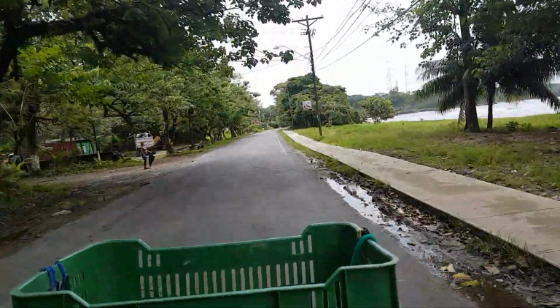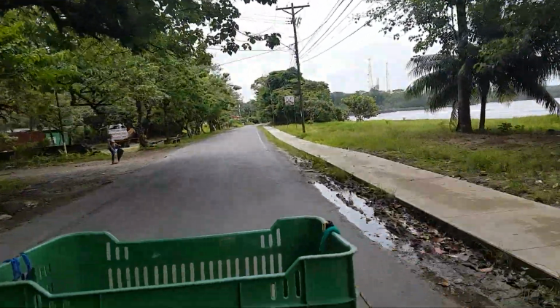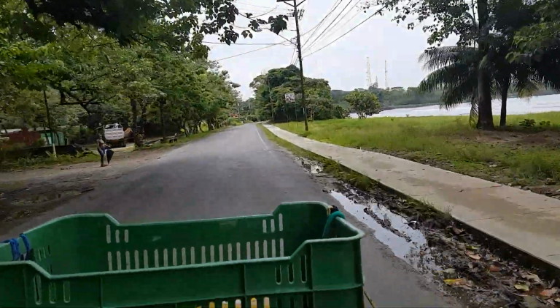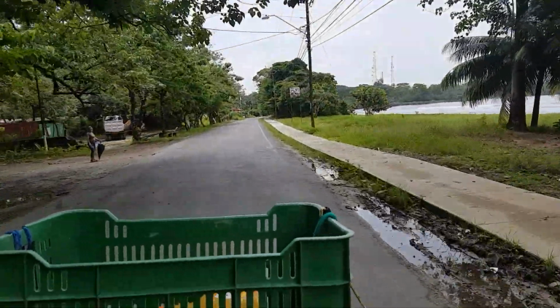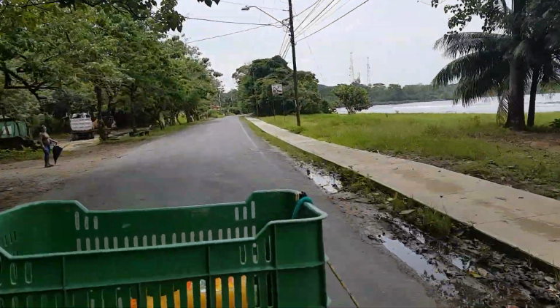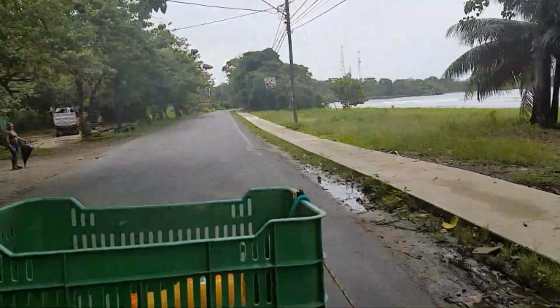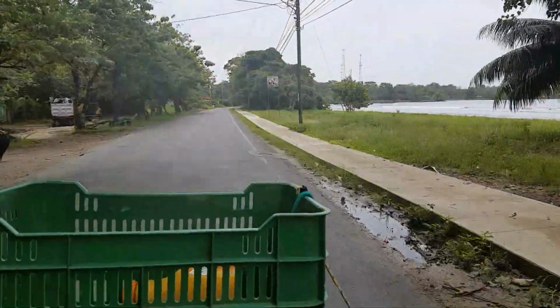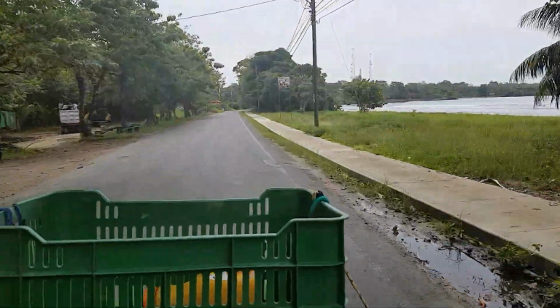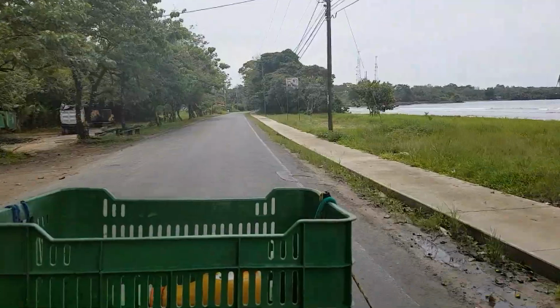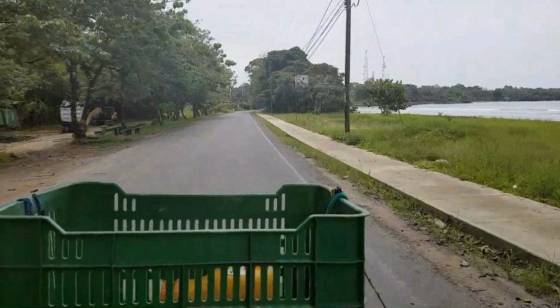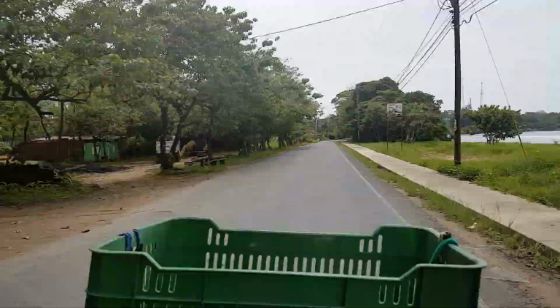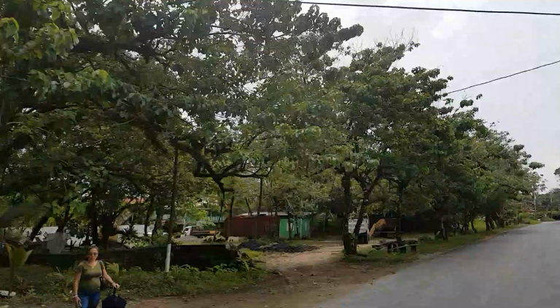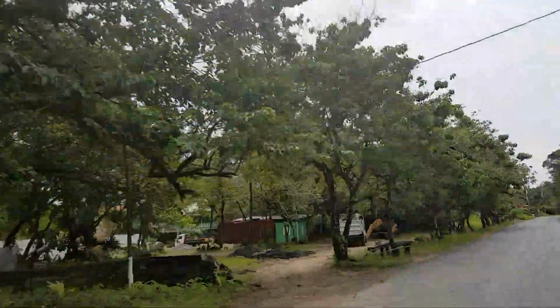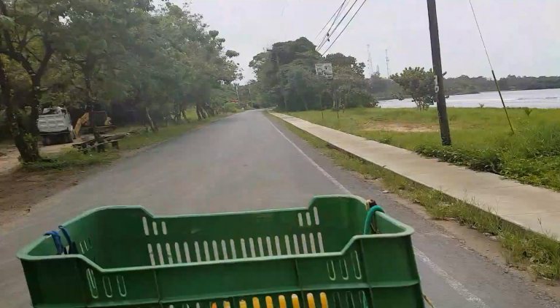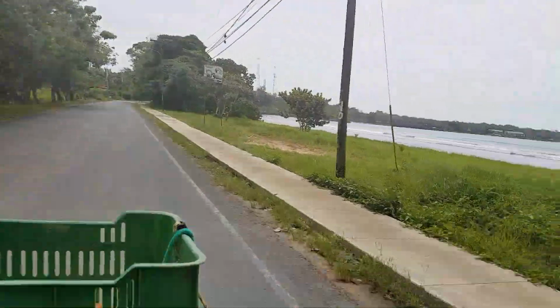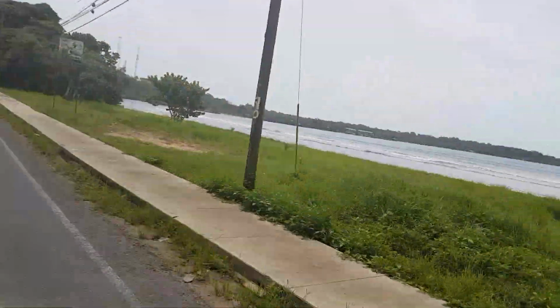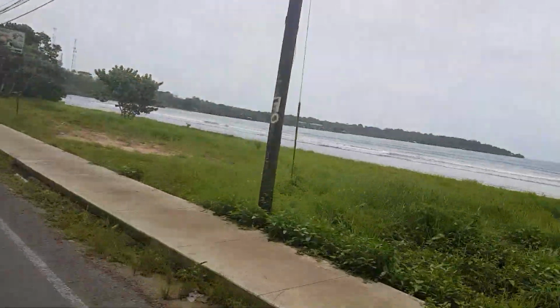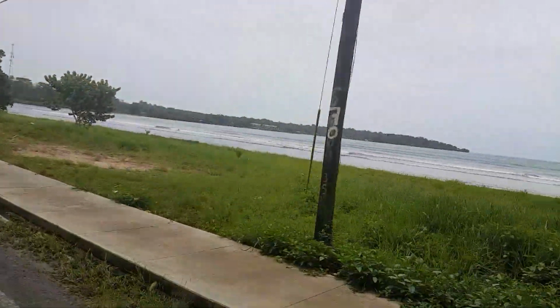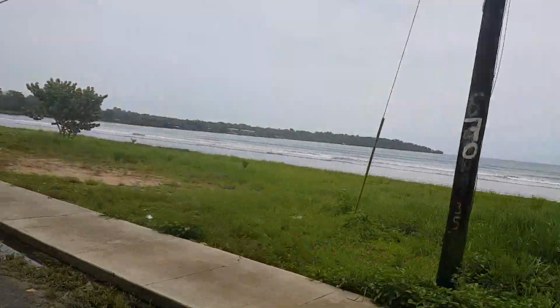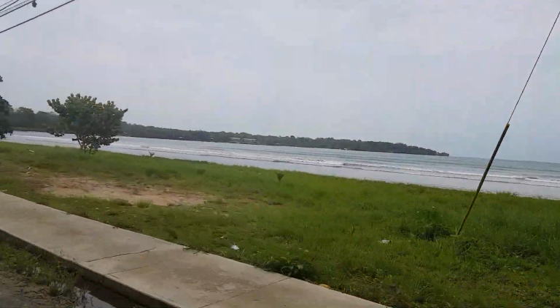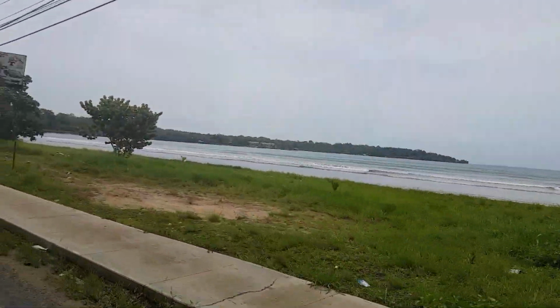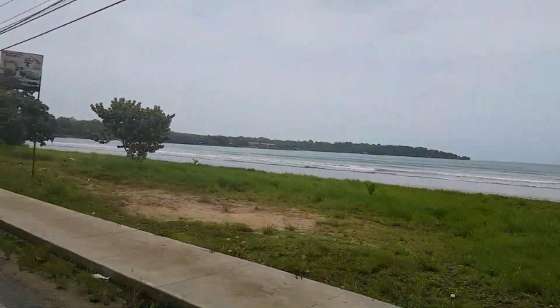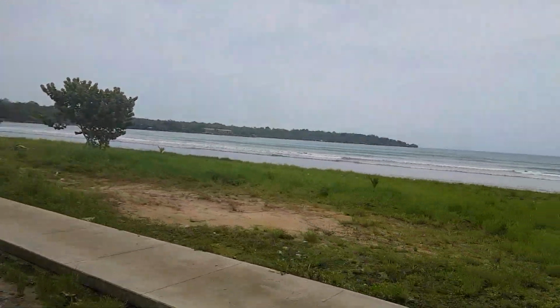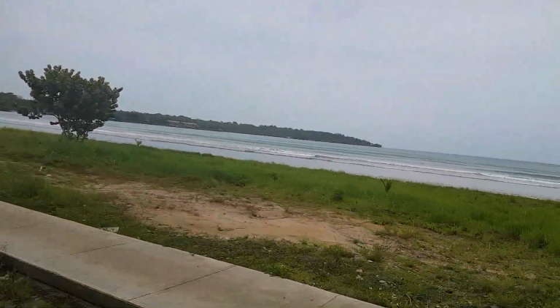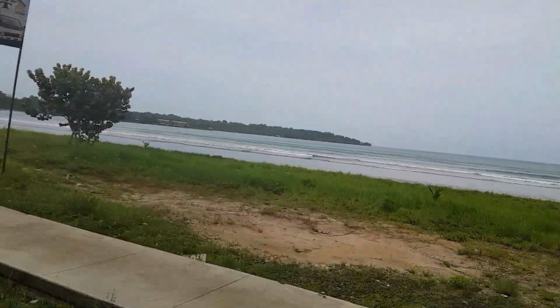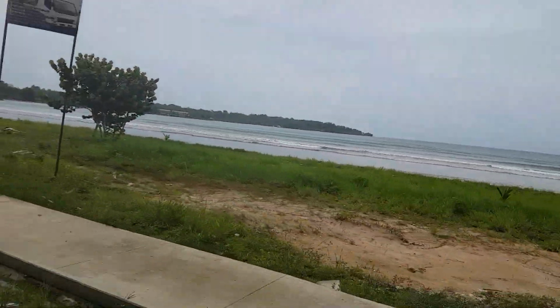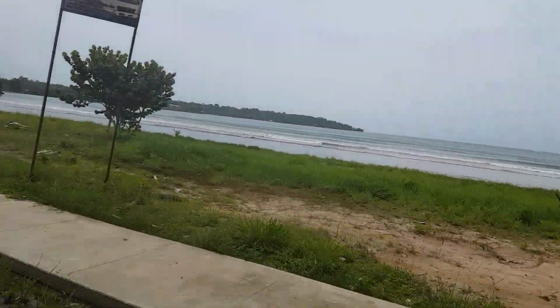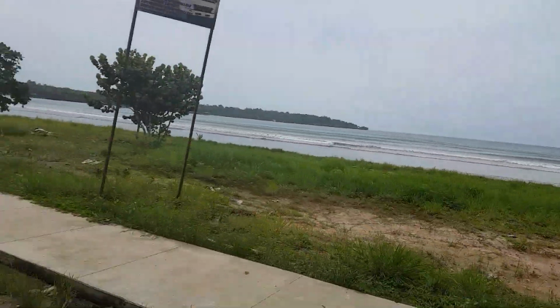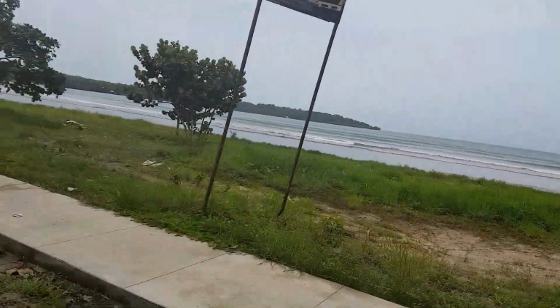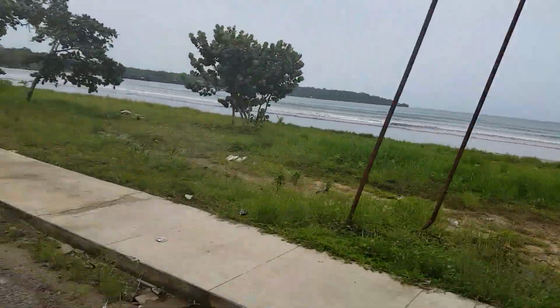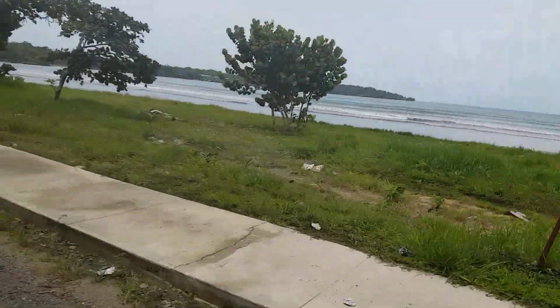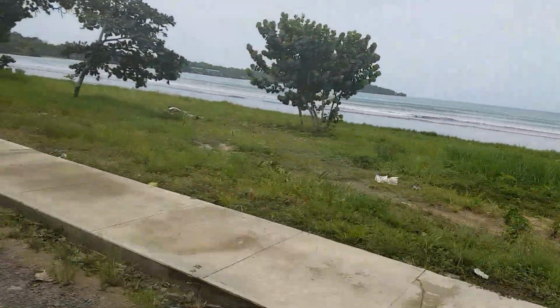Well, check it out. Beautiful scenery, isn't it? Really nice.